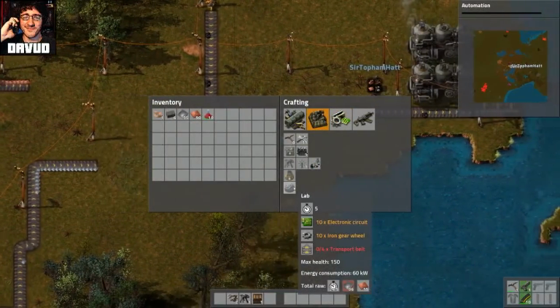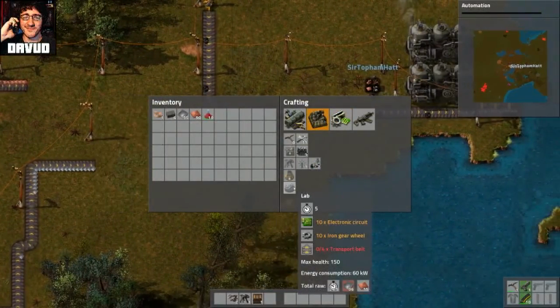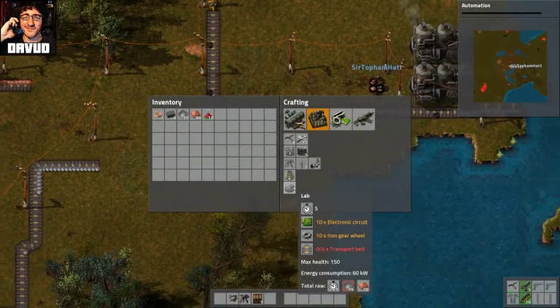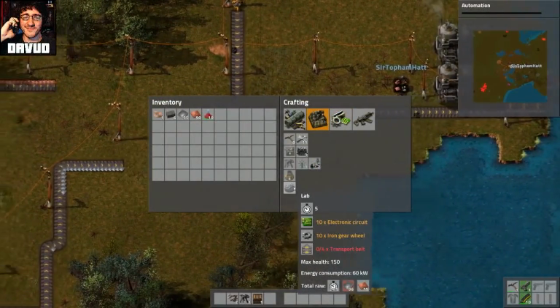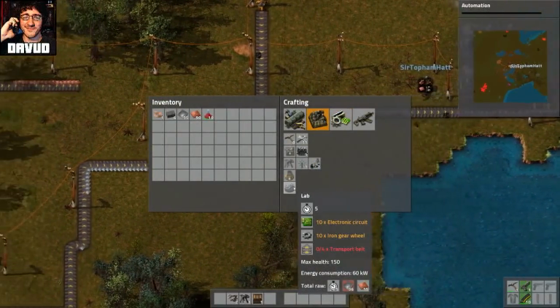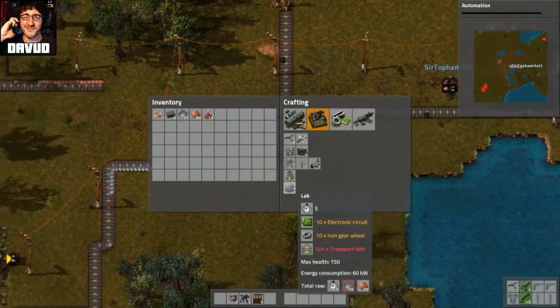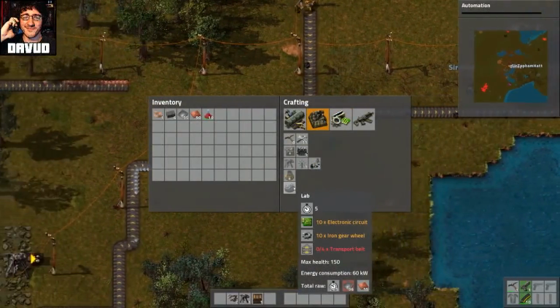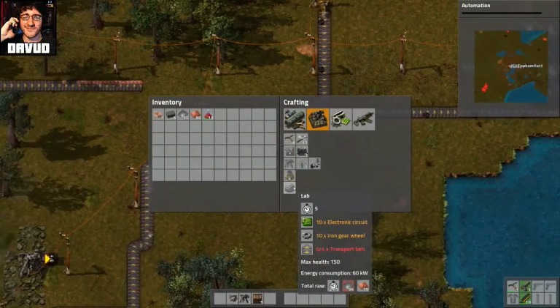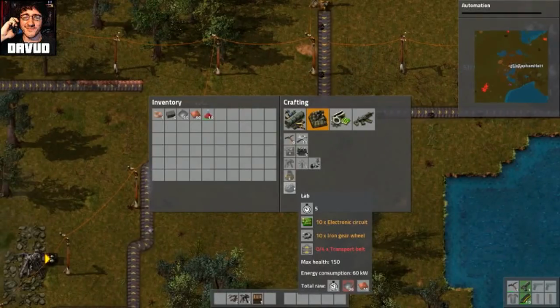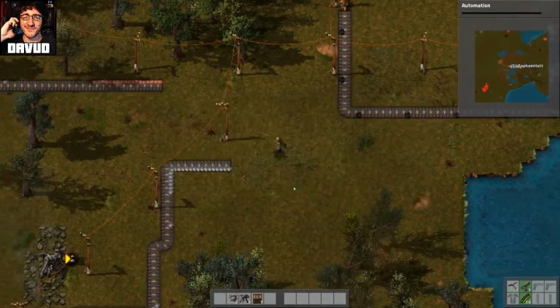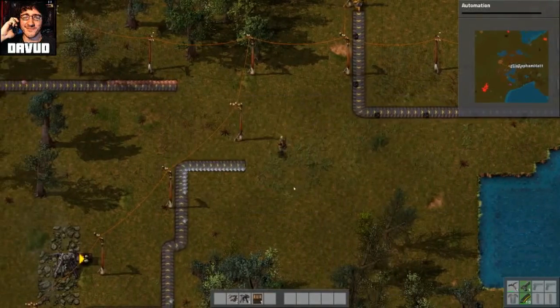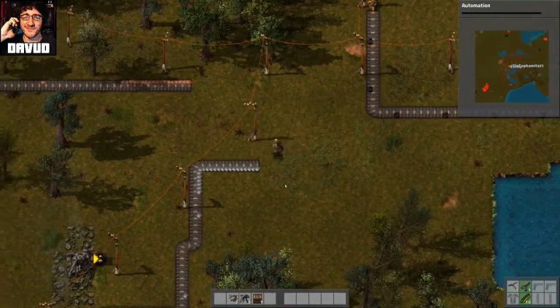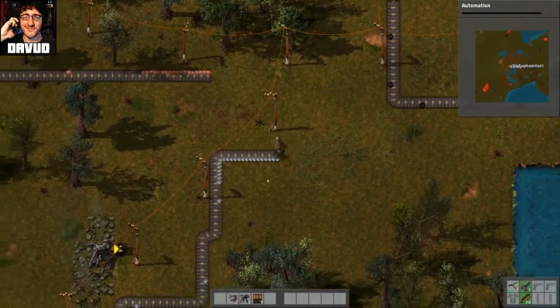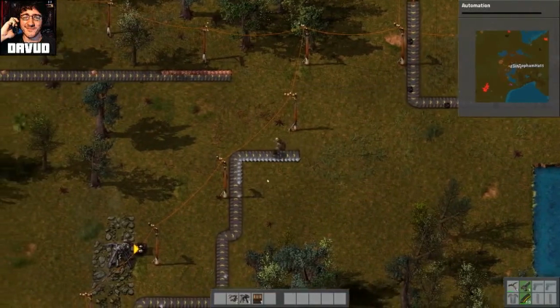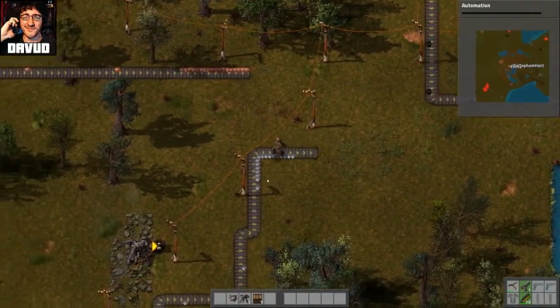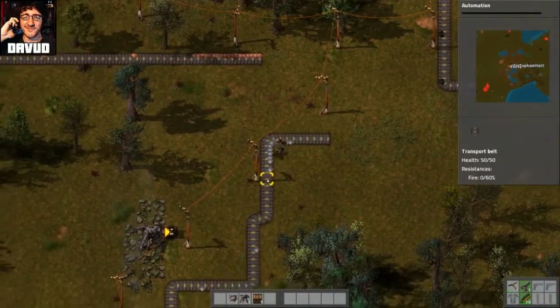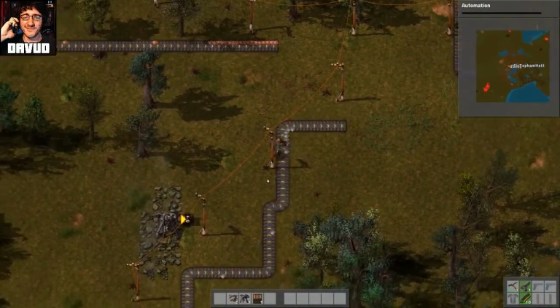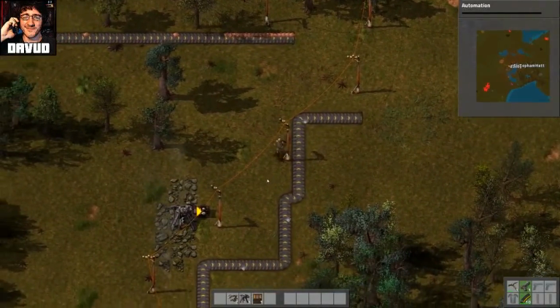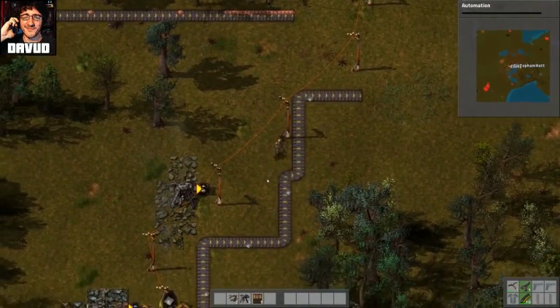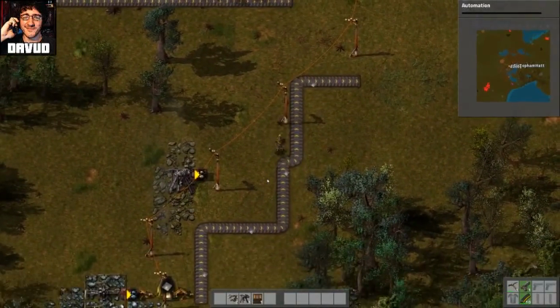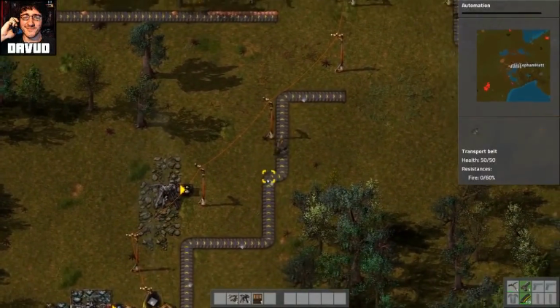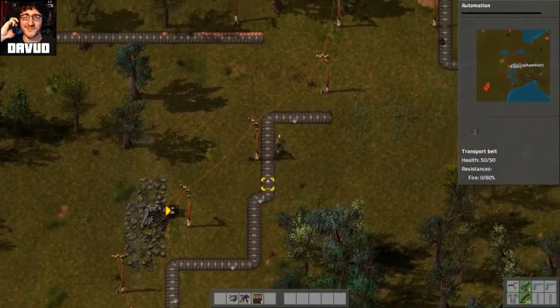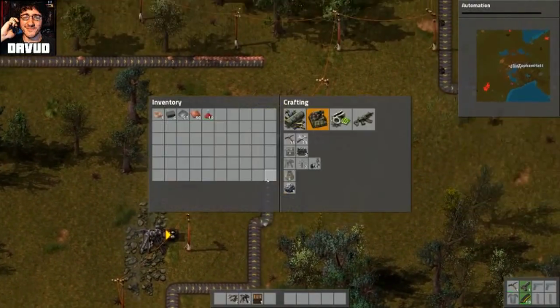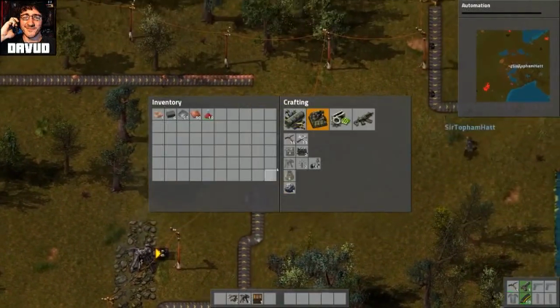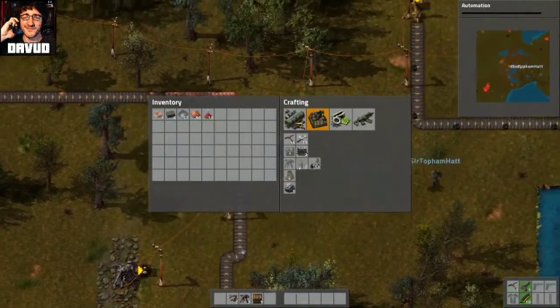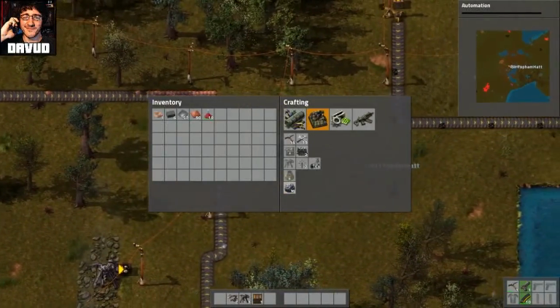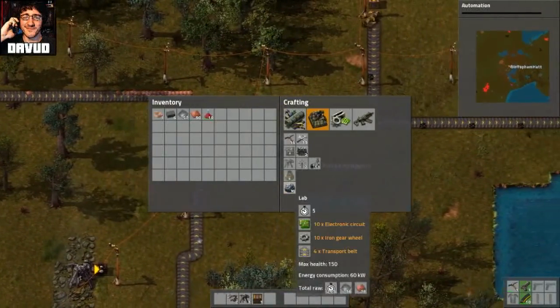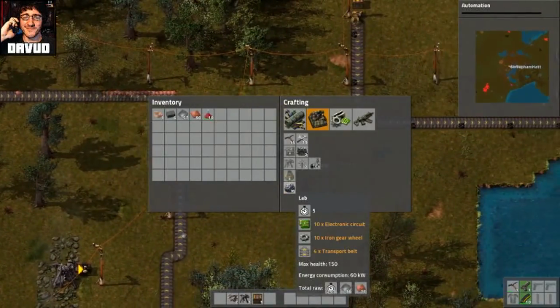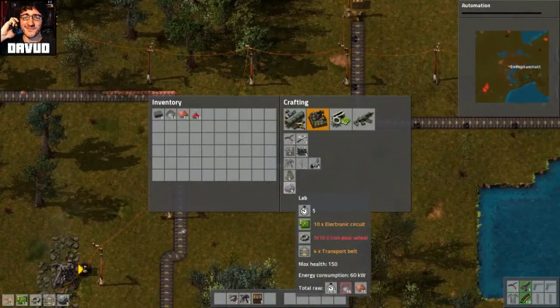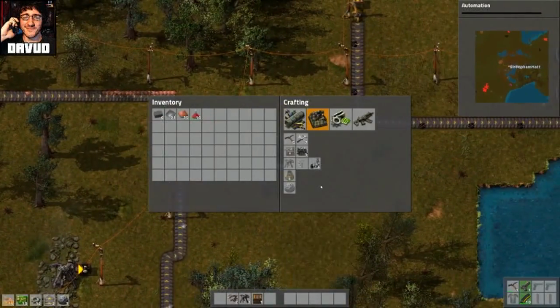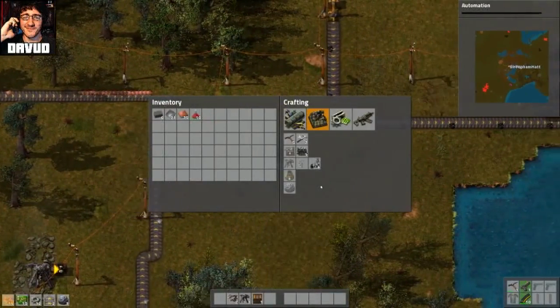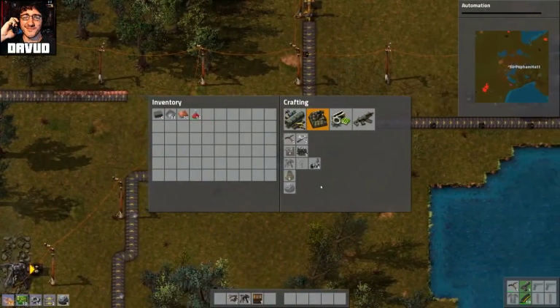A lab? Okay, we need more iron. That's fine. You mean for tech? Yeah, tech. Okay, I'm making a lab.